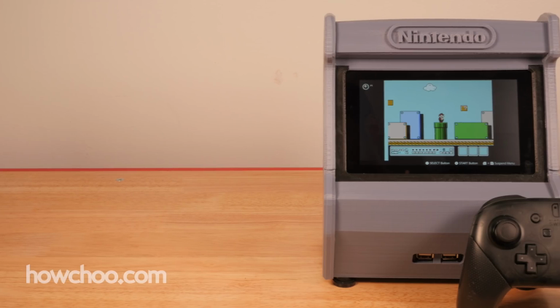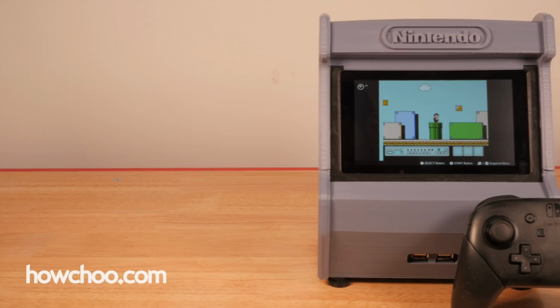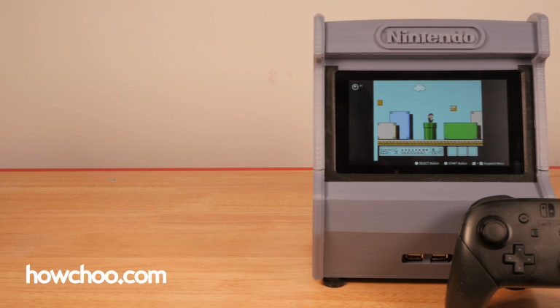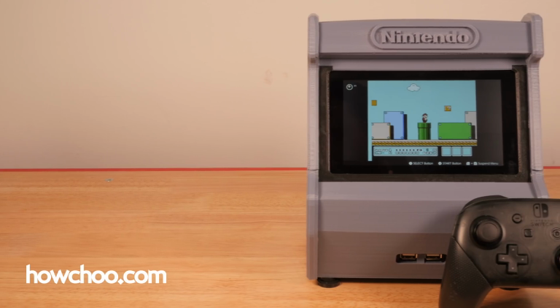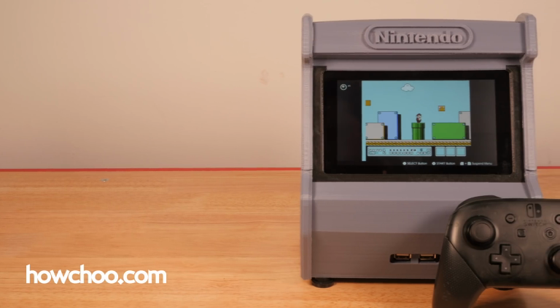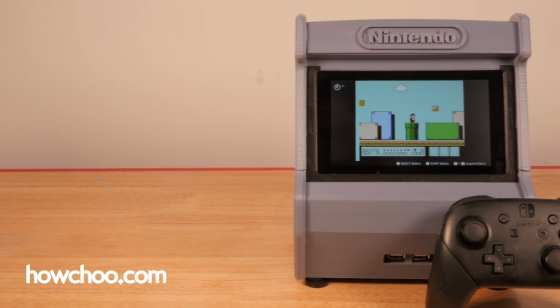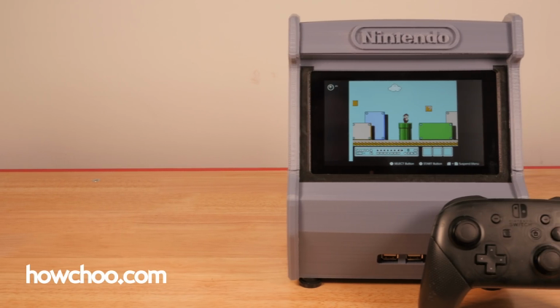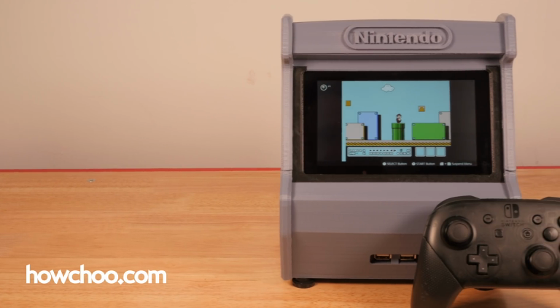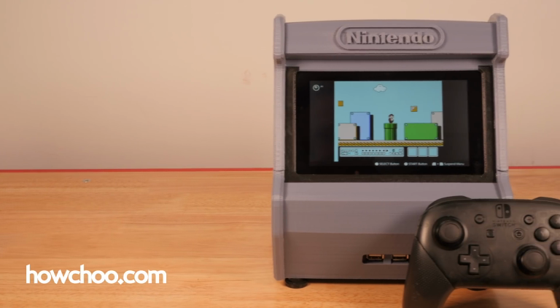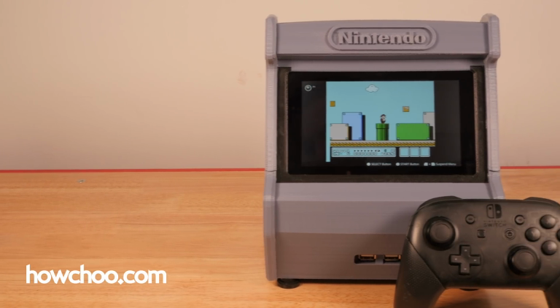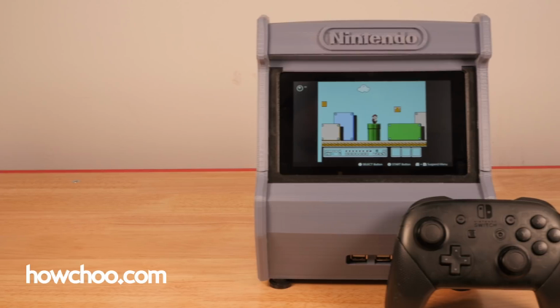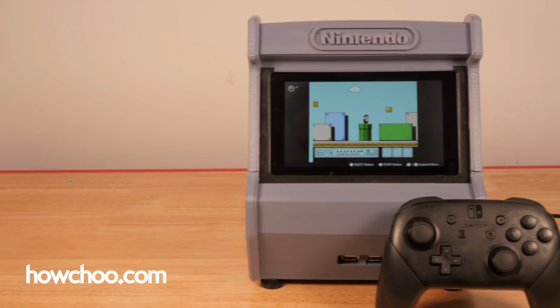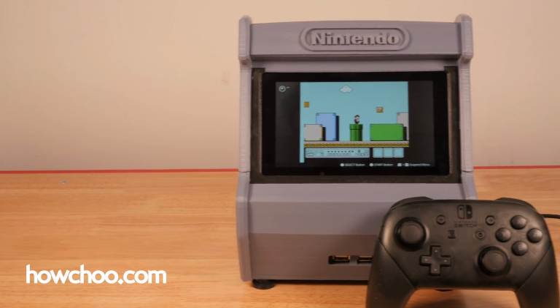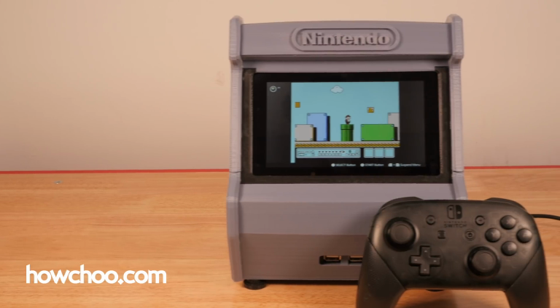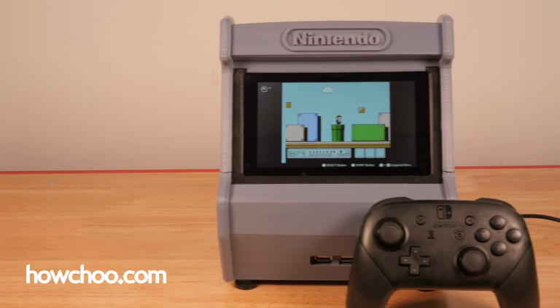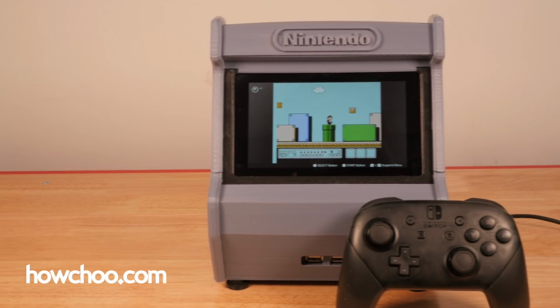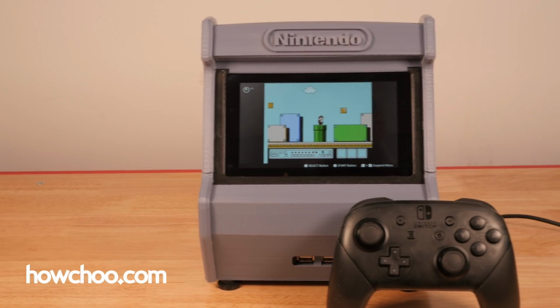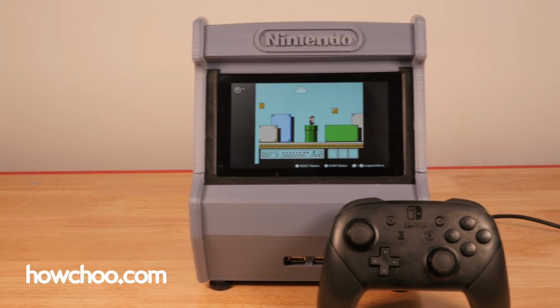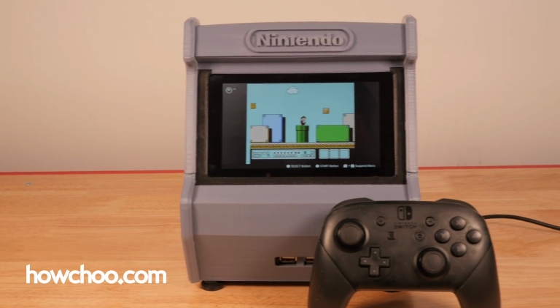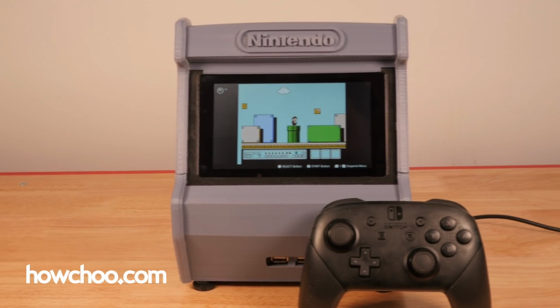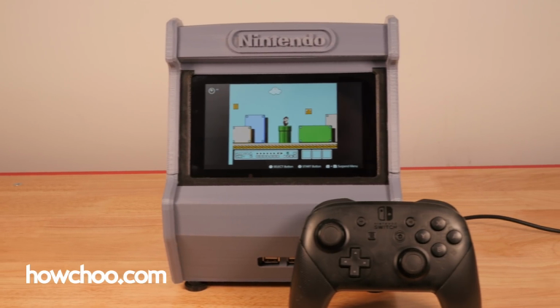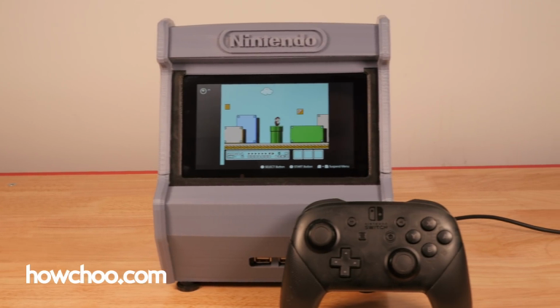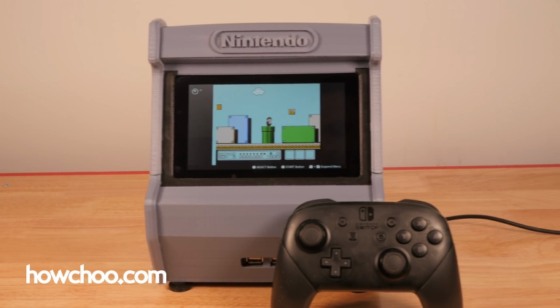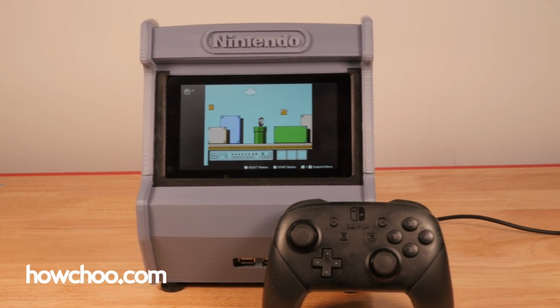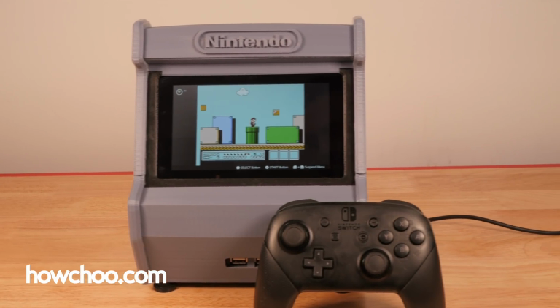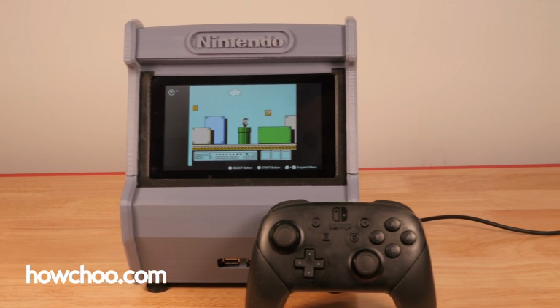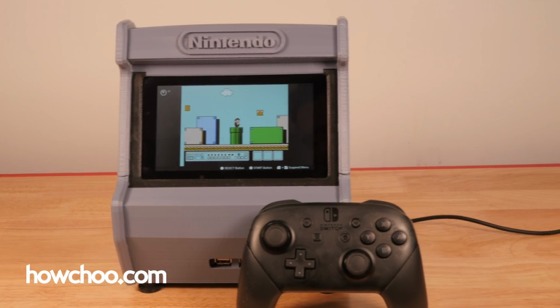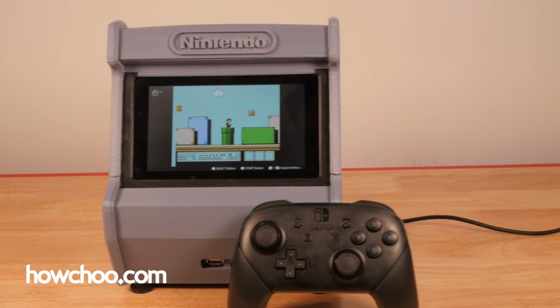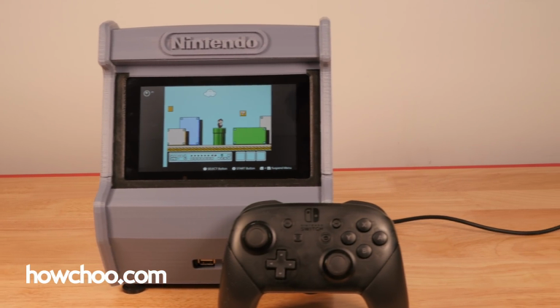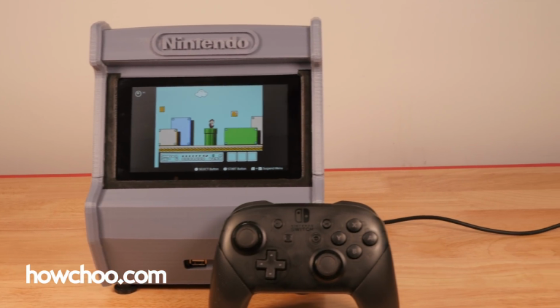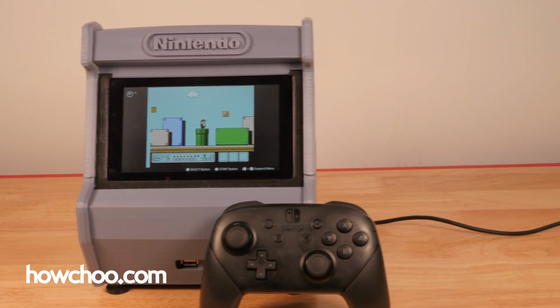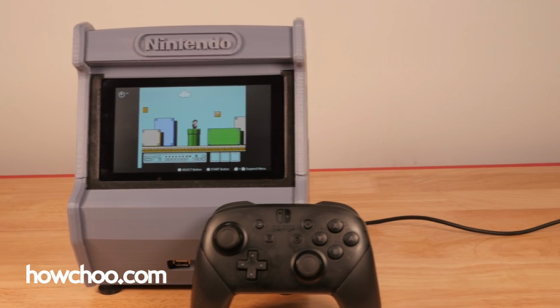Hey, it's Zach from HowChu. Today I'm going to show you how to build your own 3D printed Nintendo Switch arcade cabinet.